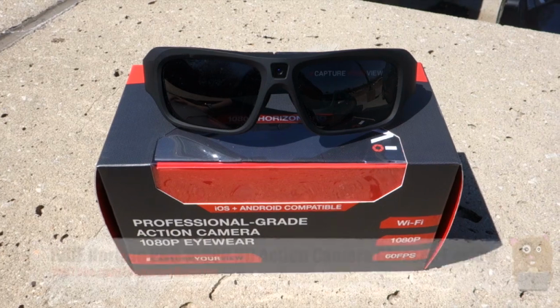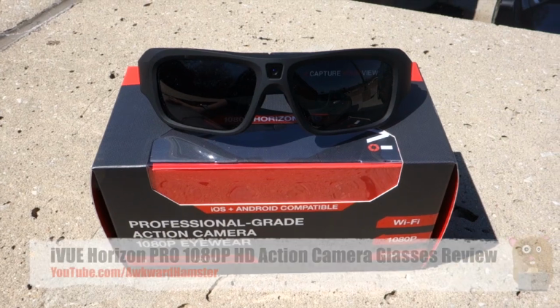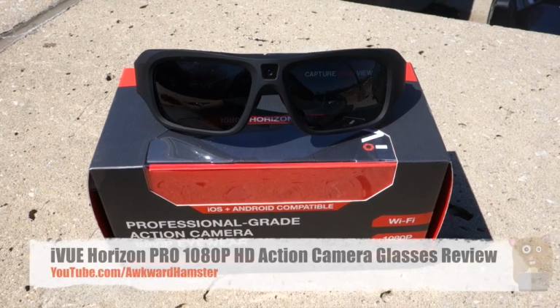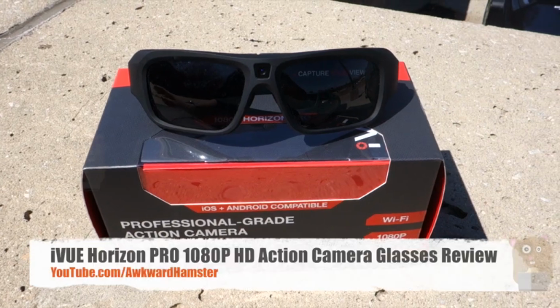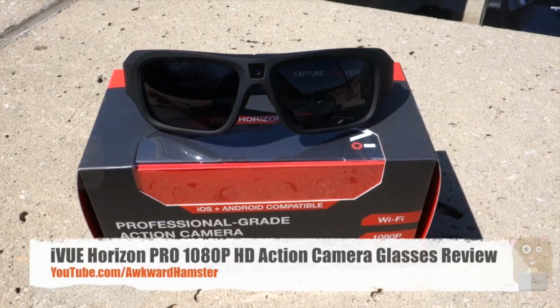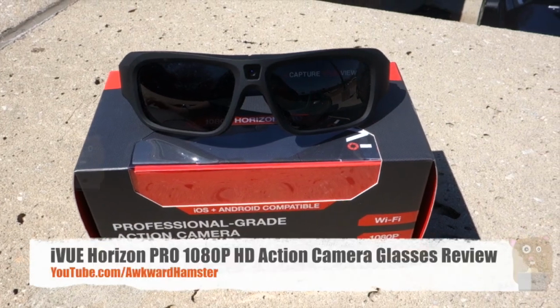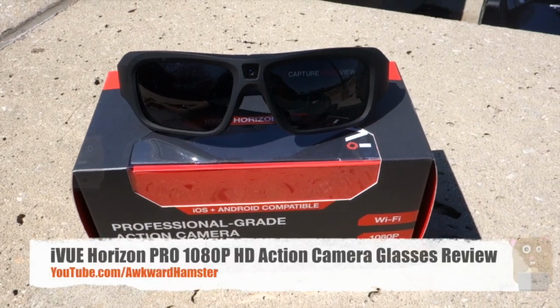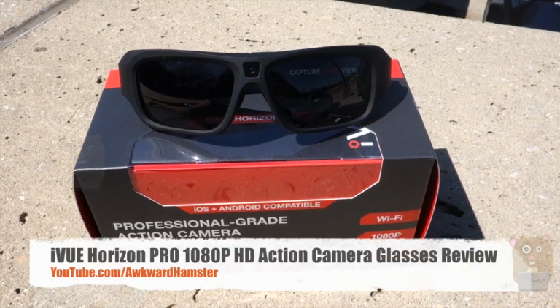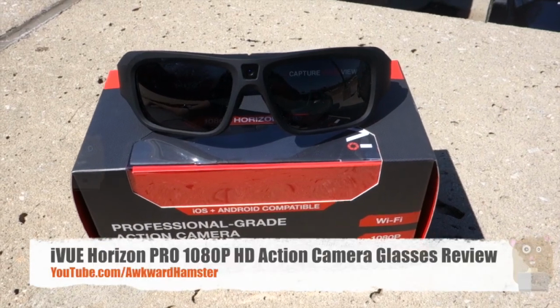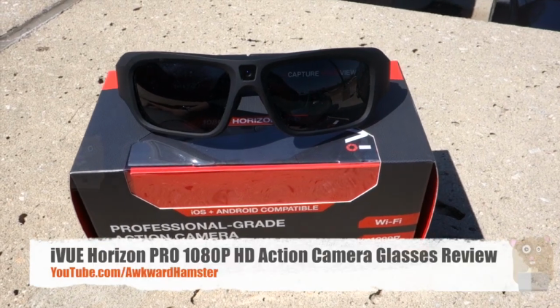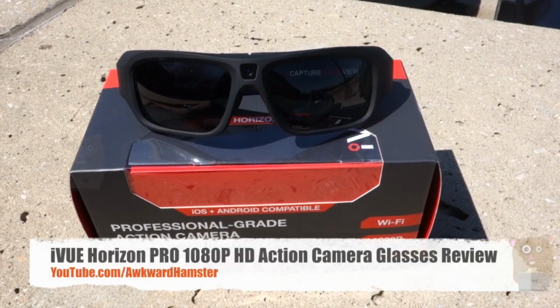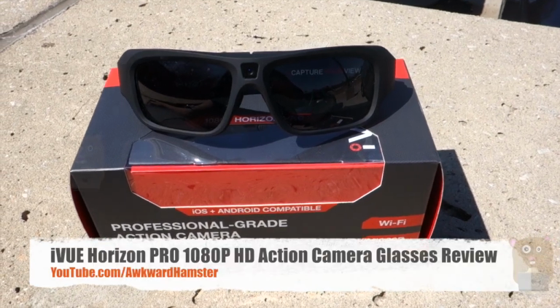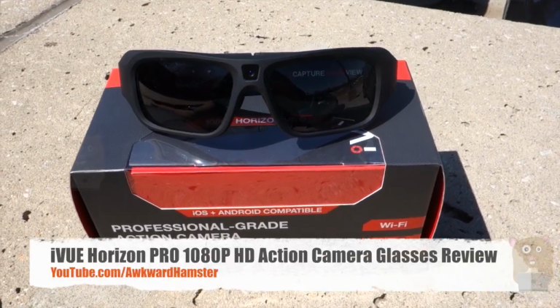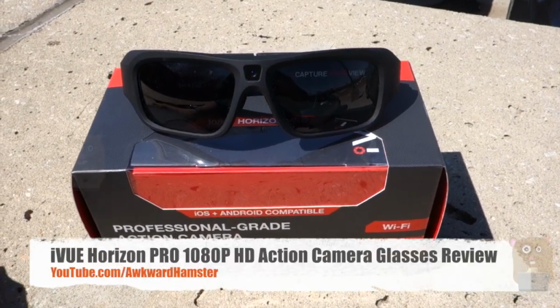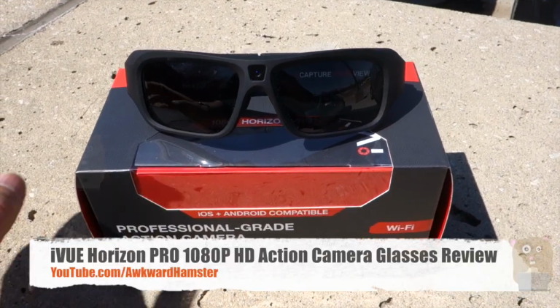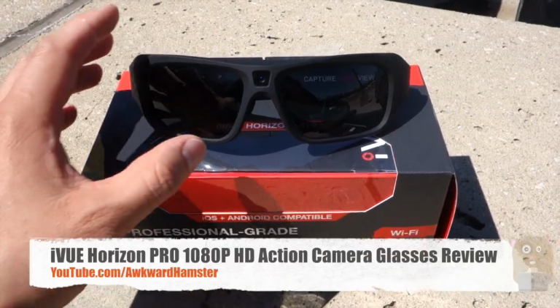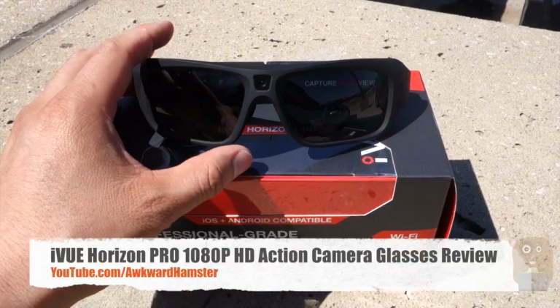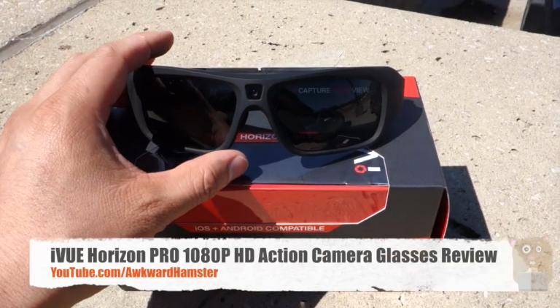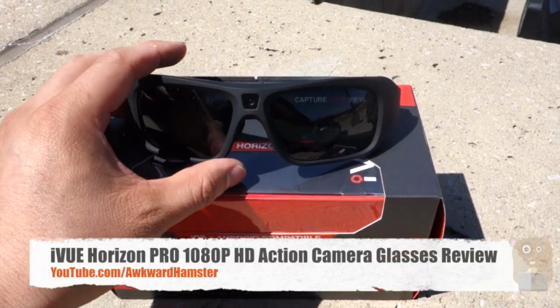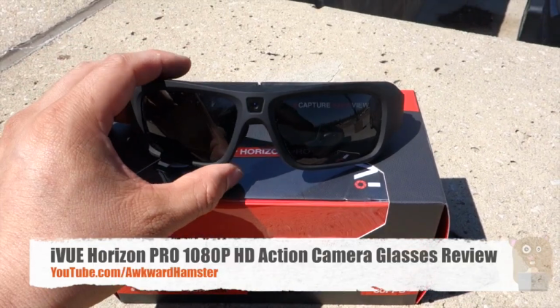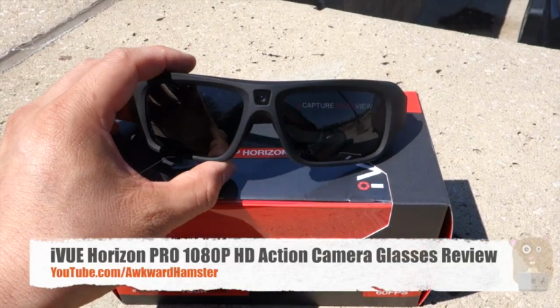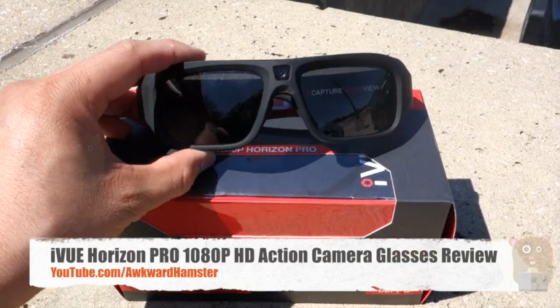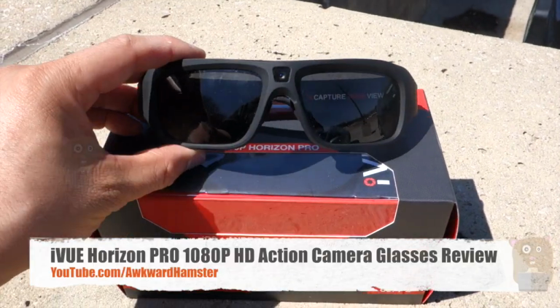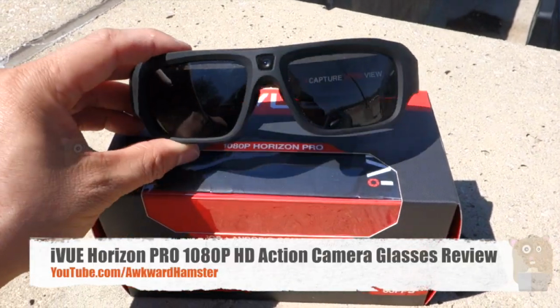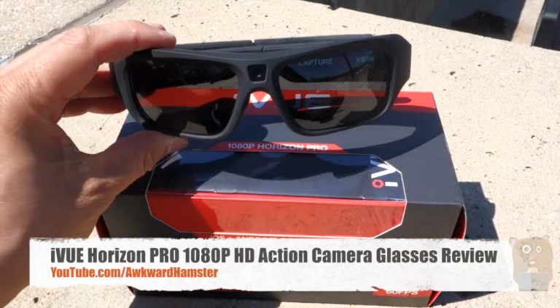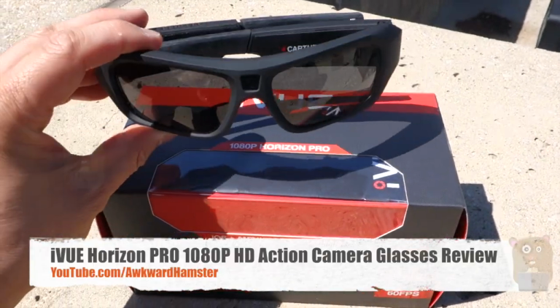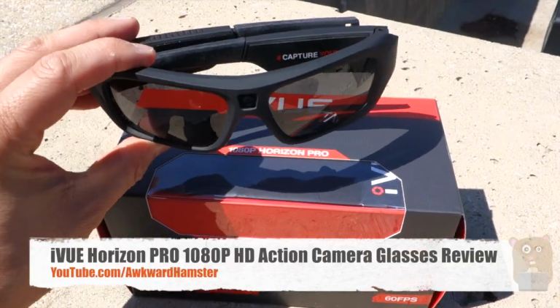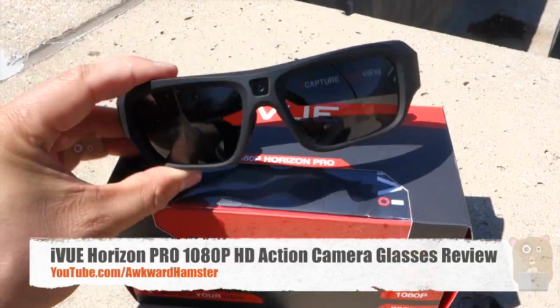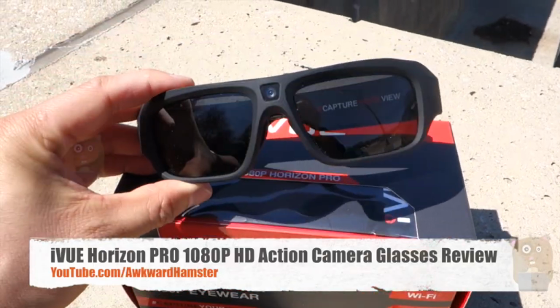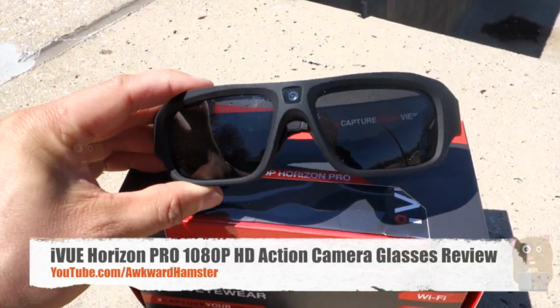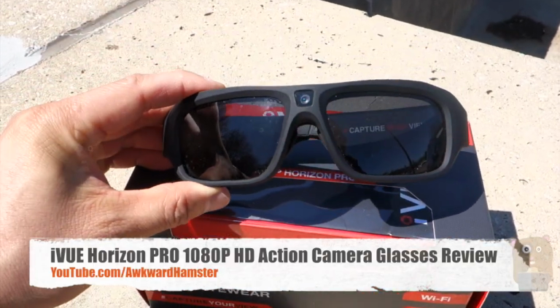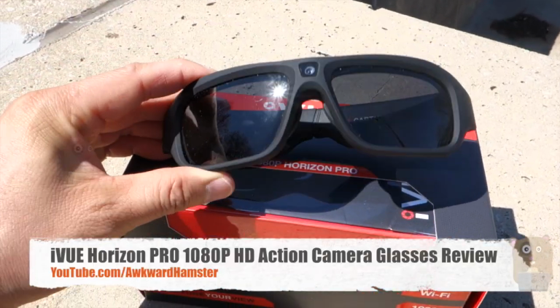Hi, welcome to Ogre Hamster. Today I'll be reviewing the iView 10AP Horizon Pro Eyewear Action Camera.